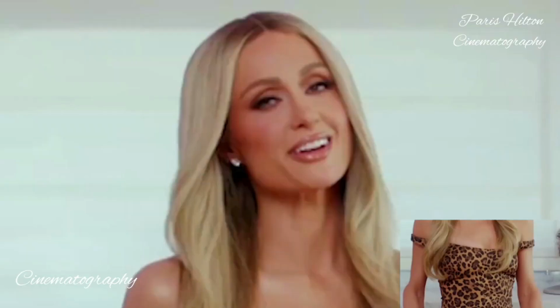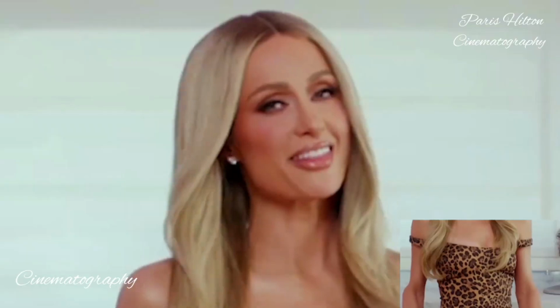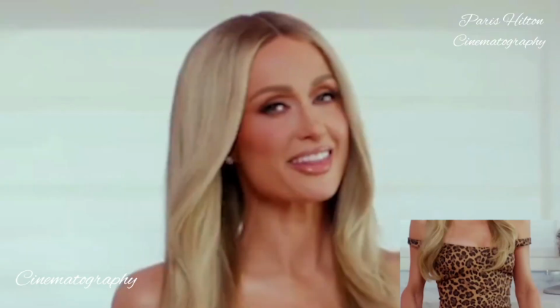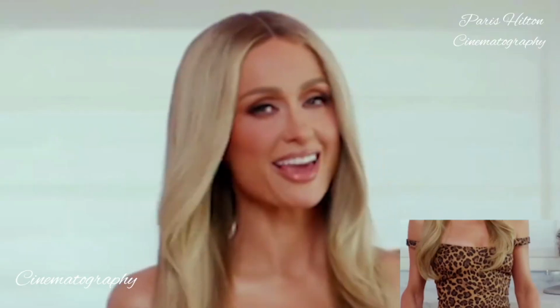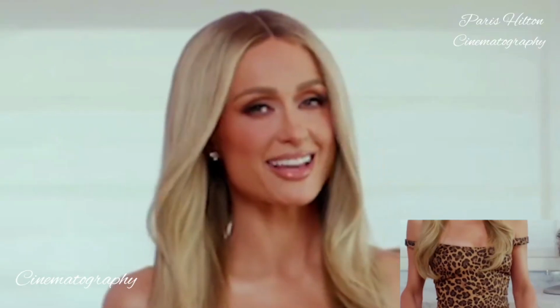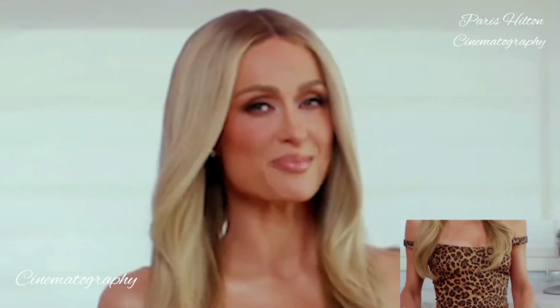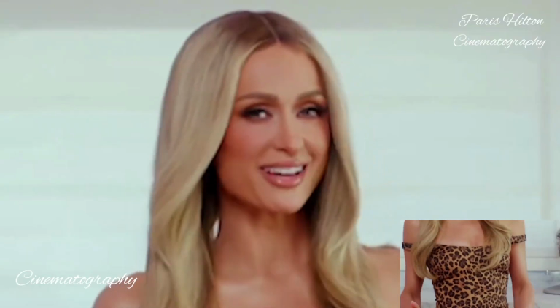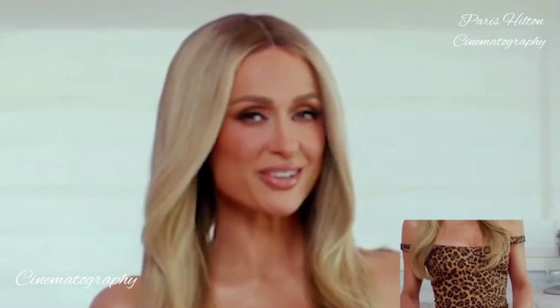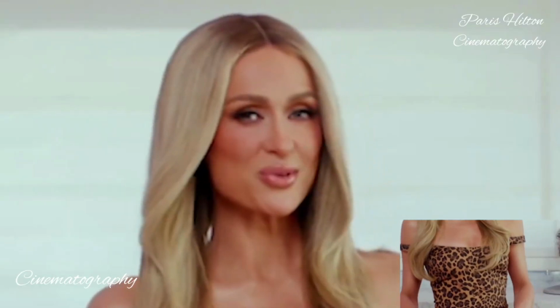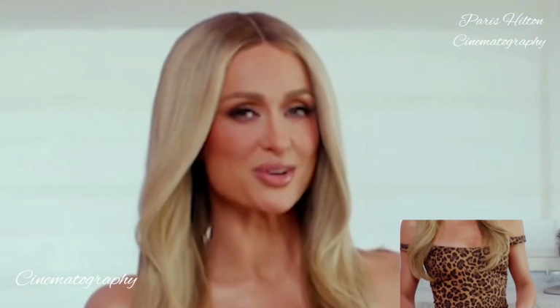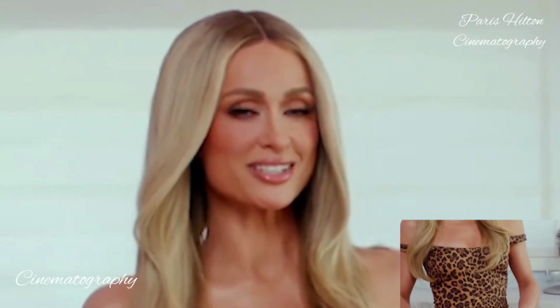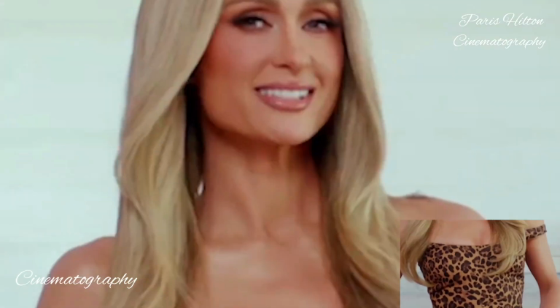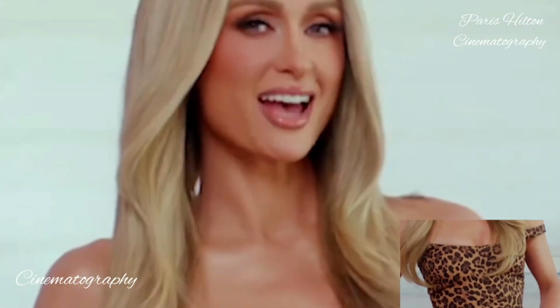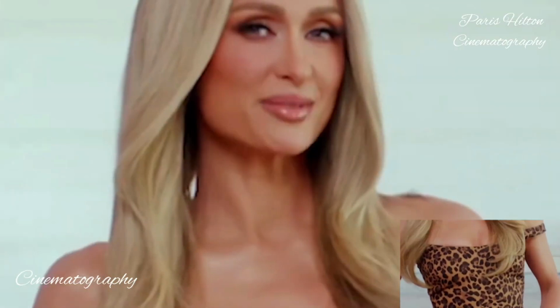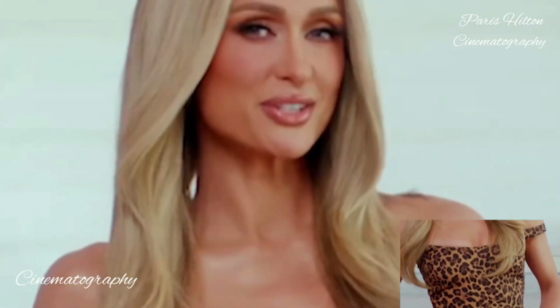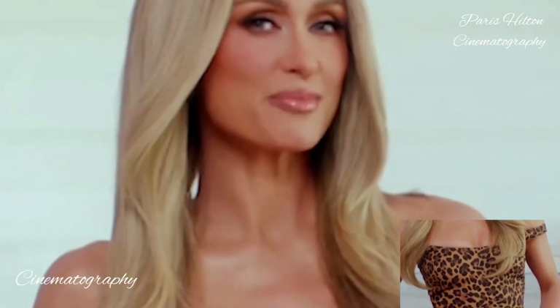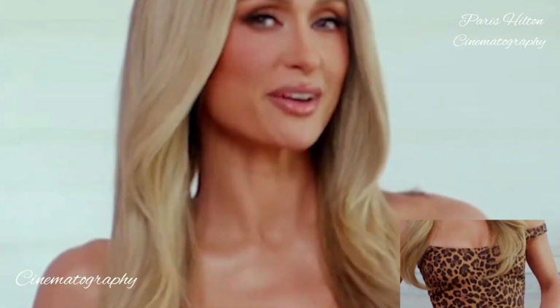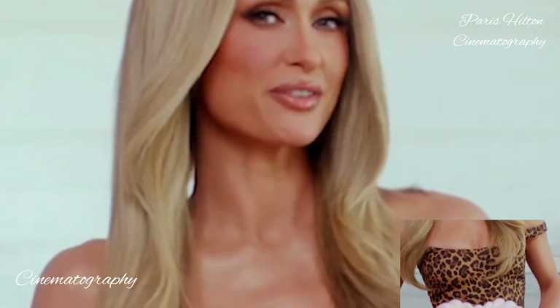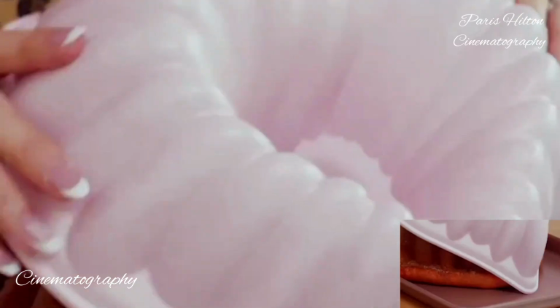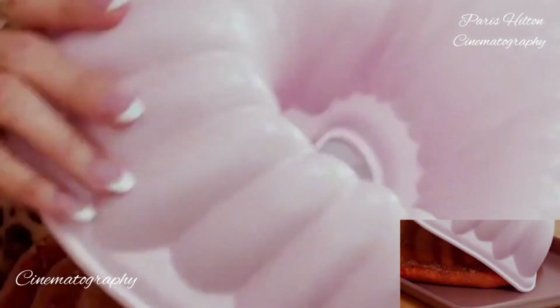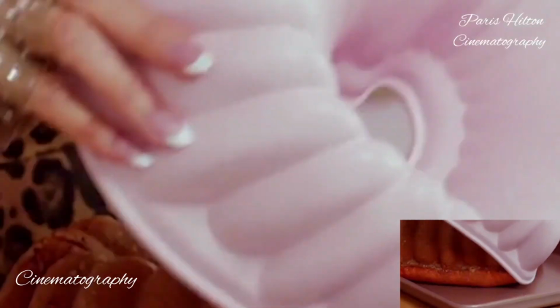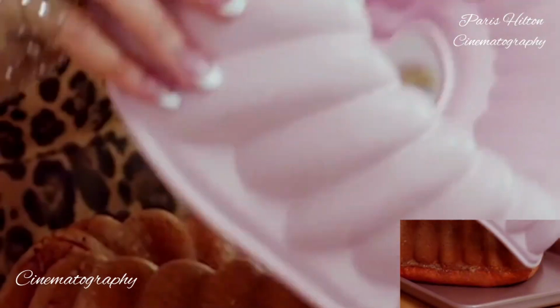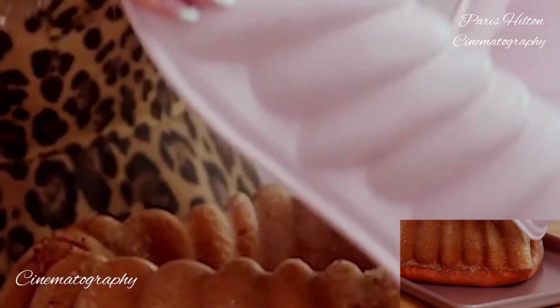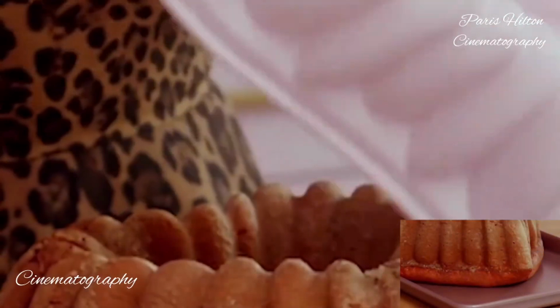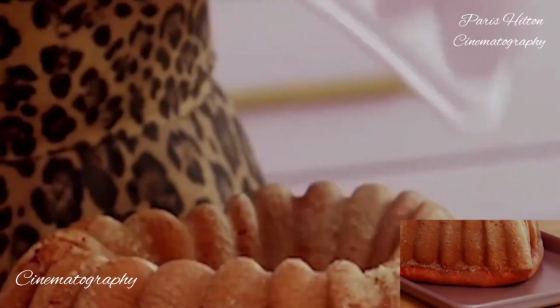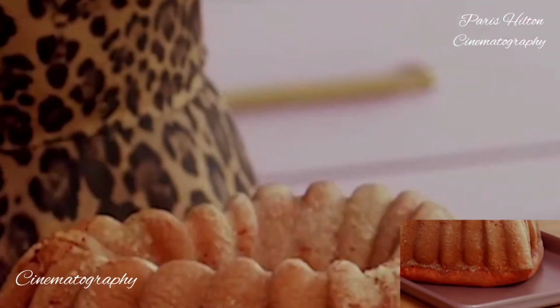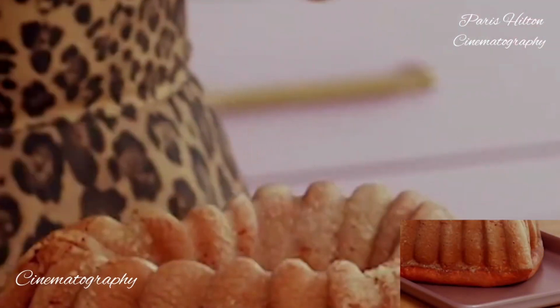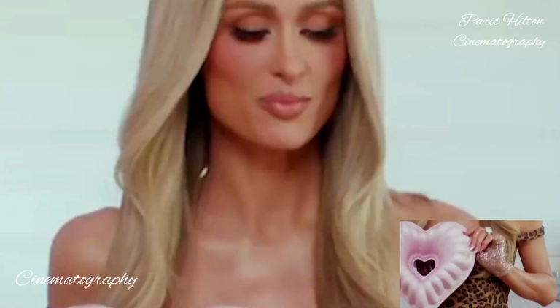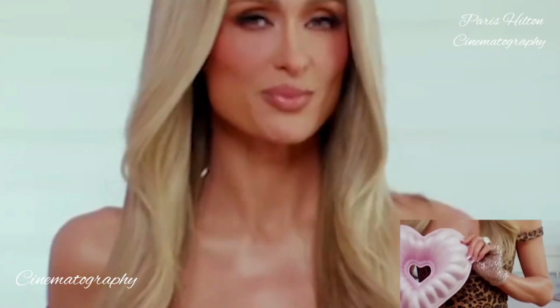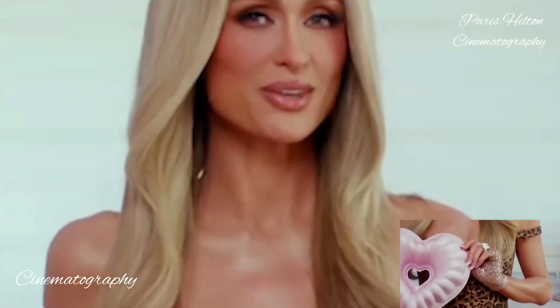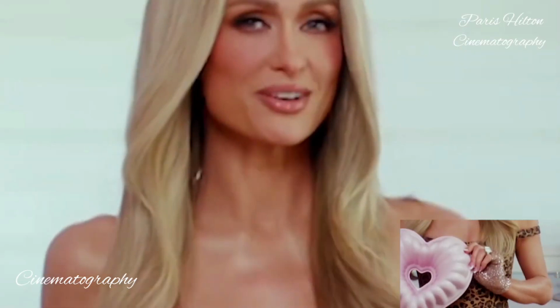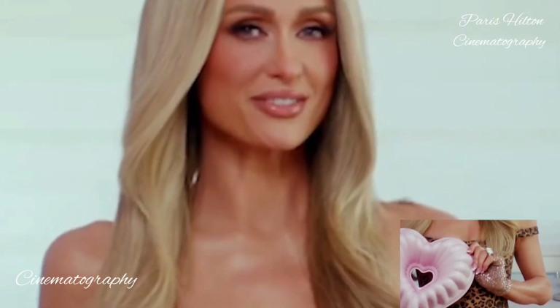So now that the cake is baked and cooled, time to do a big reveal. Beautiful.